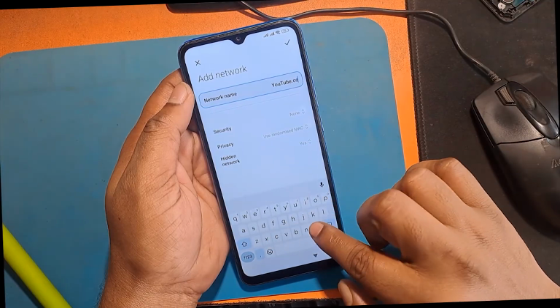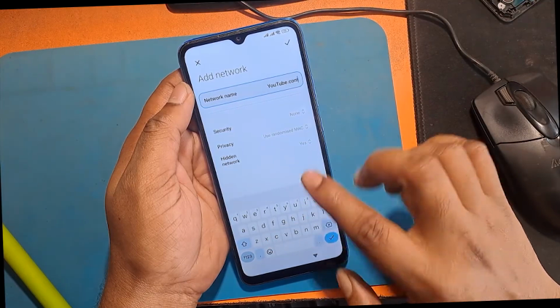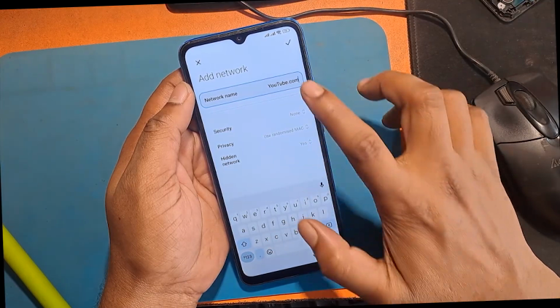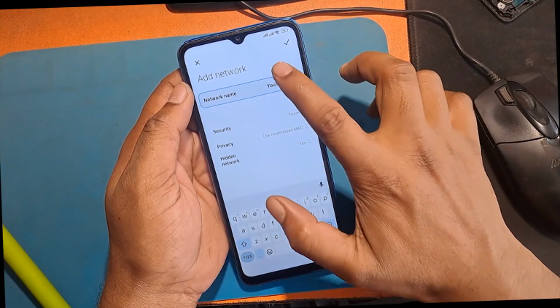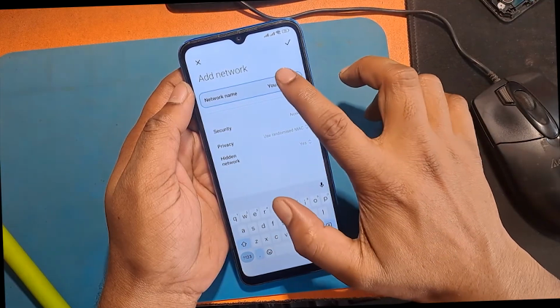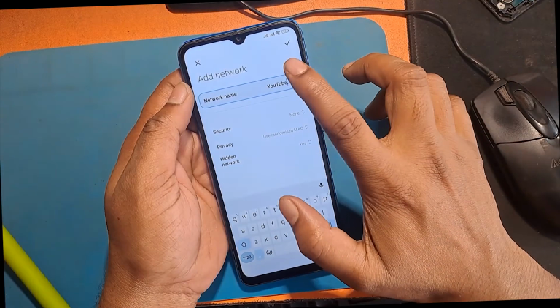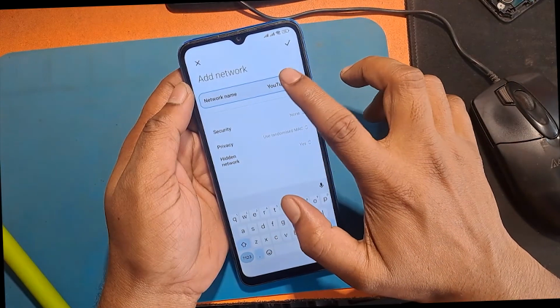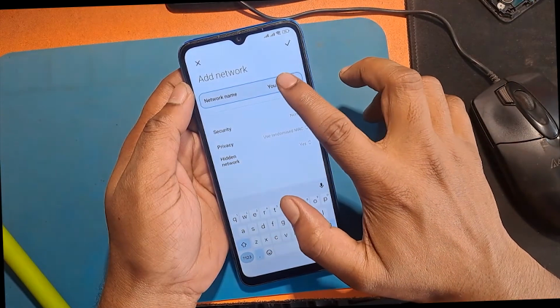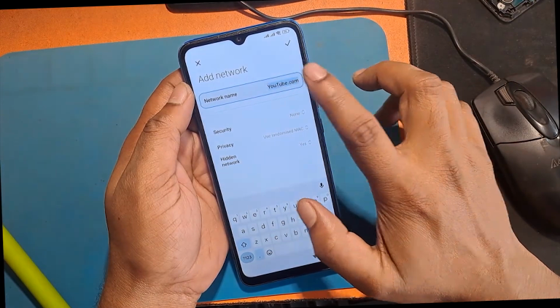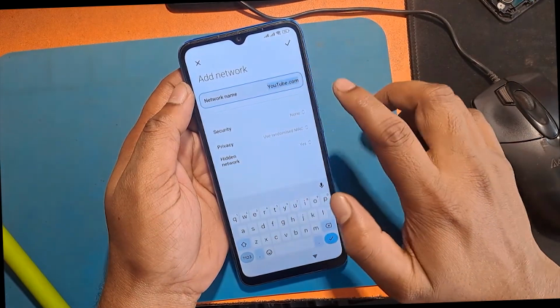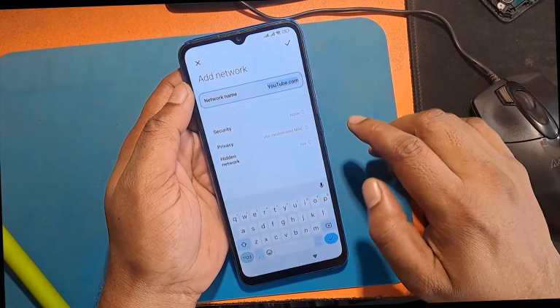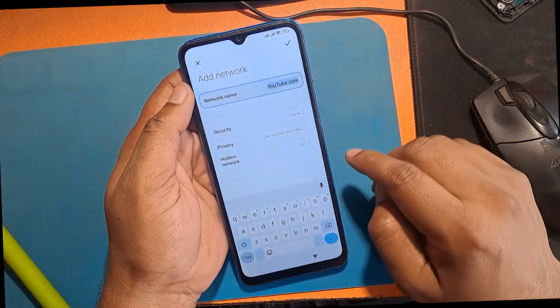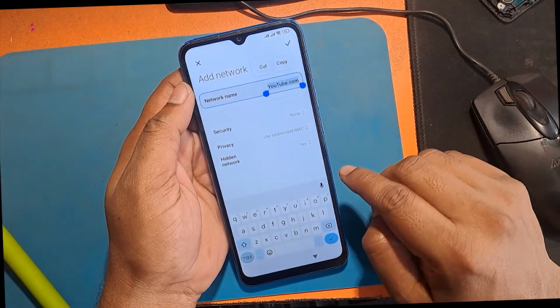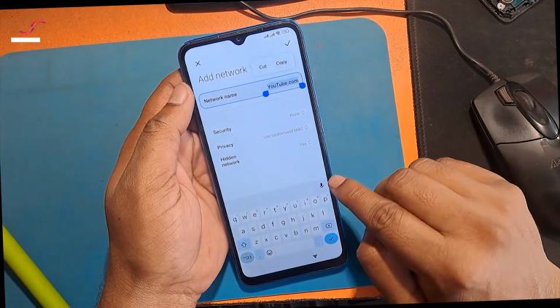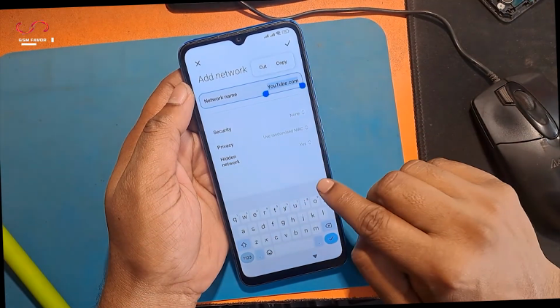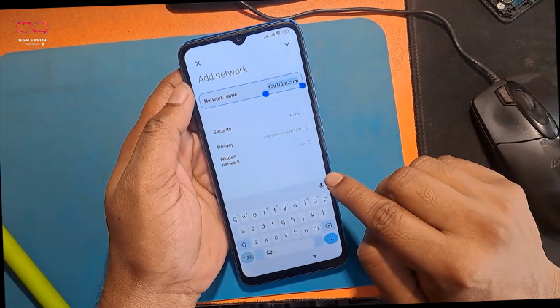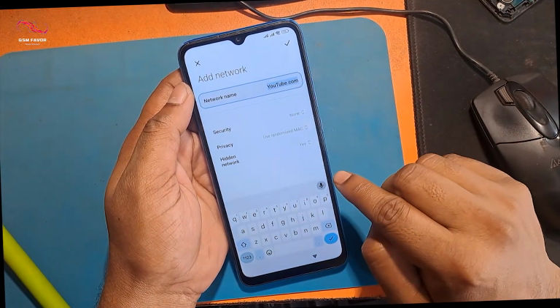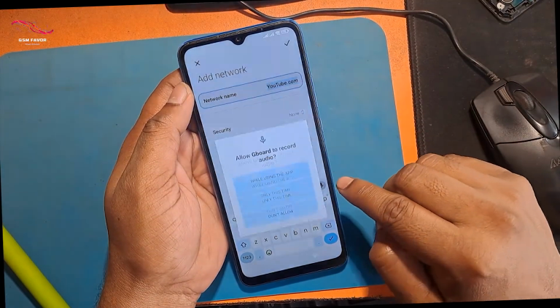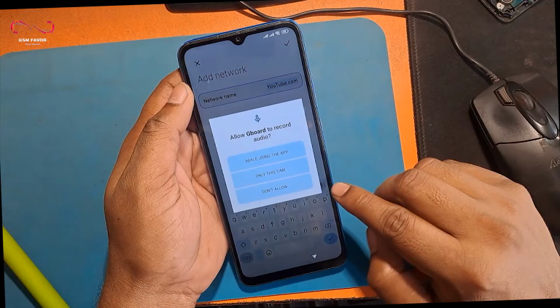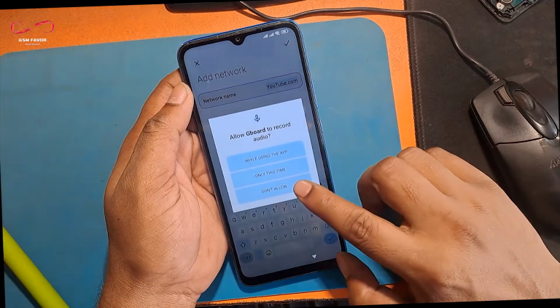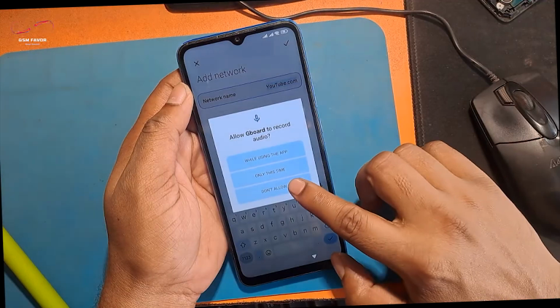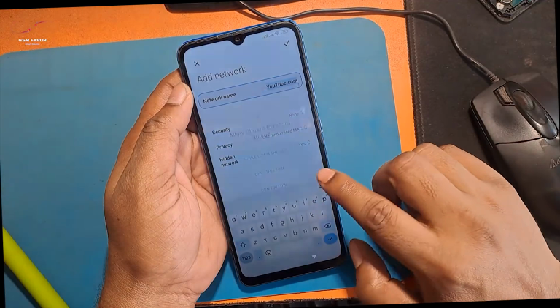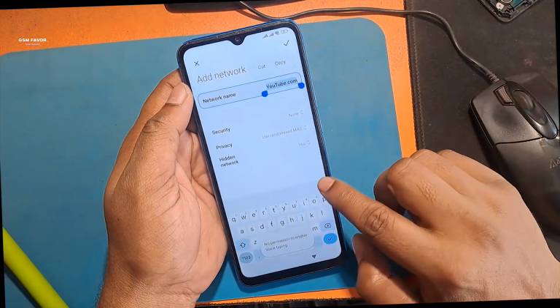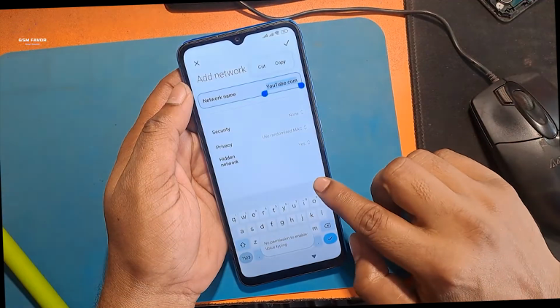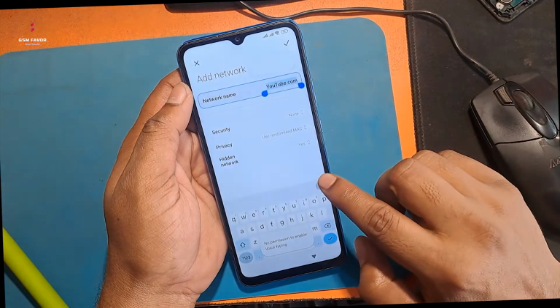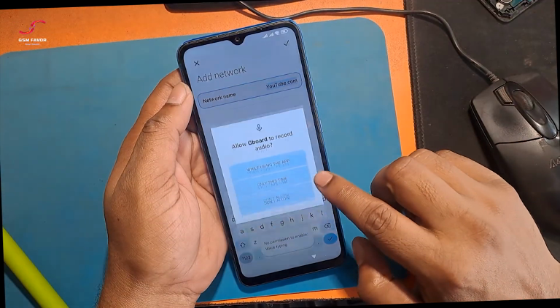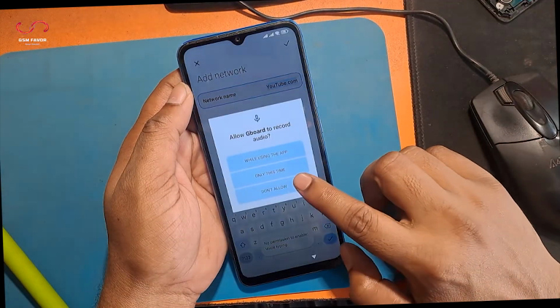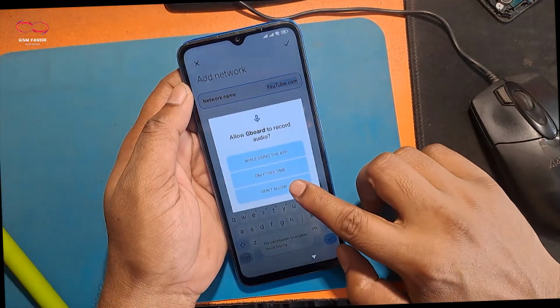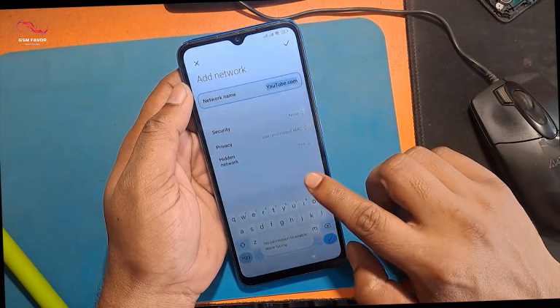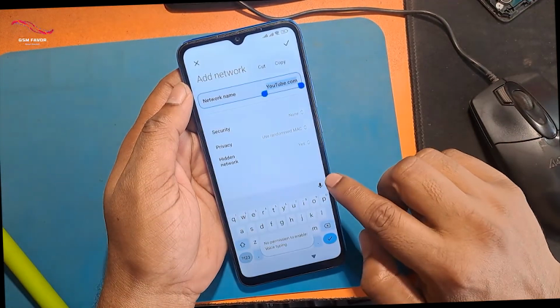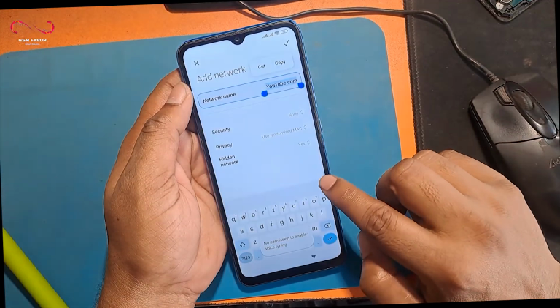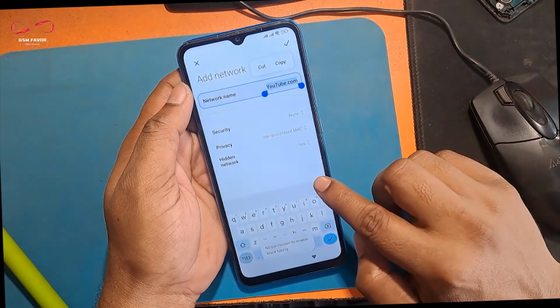I typed youtube.com in the WiFi SSID field and found it didn't work. I tried all the previous methods but none of them worked.